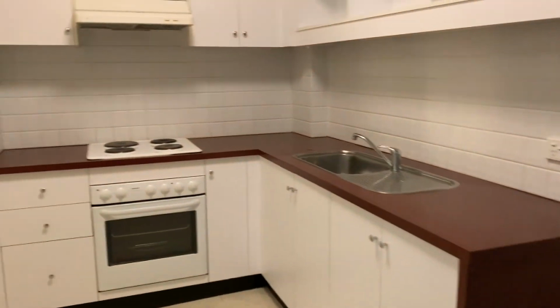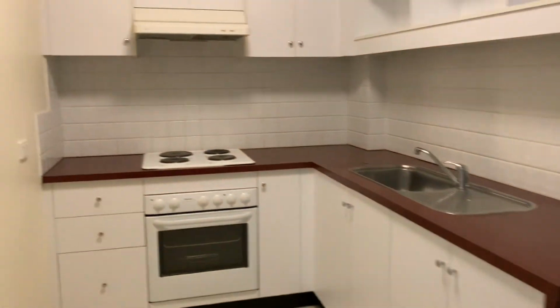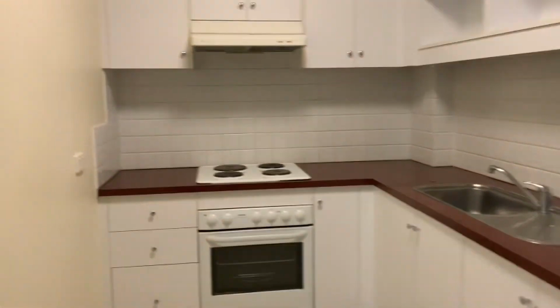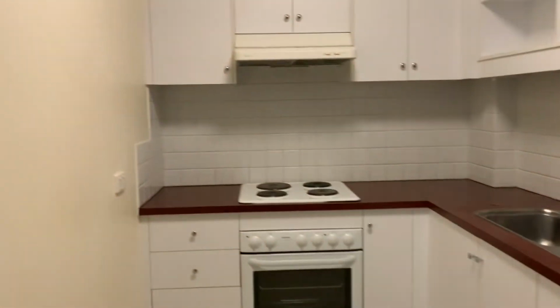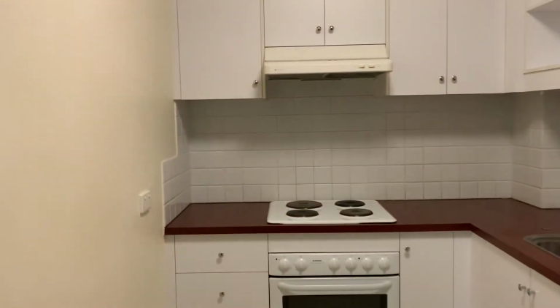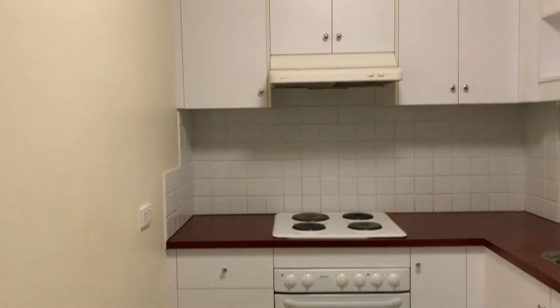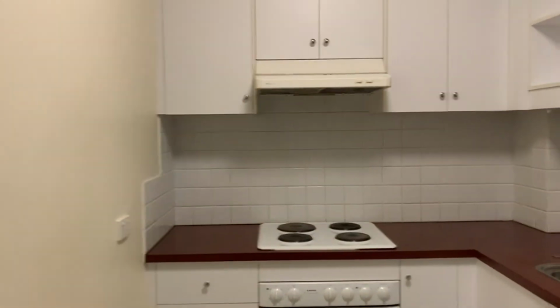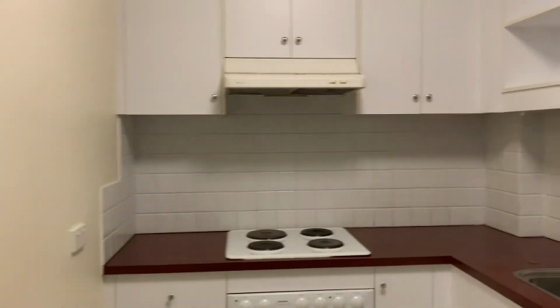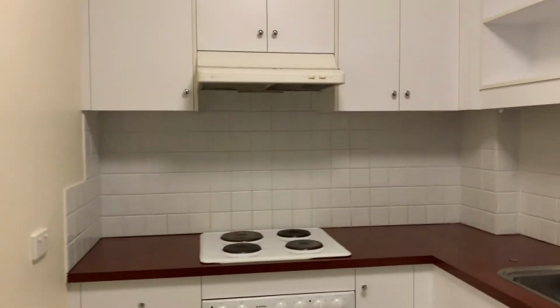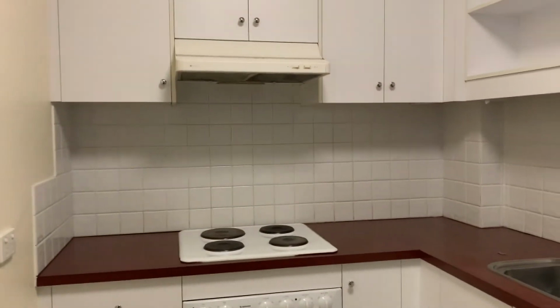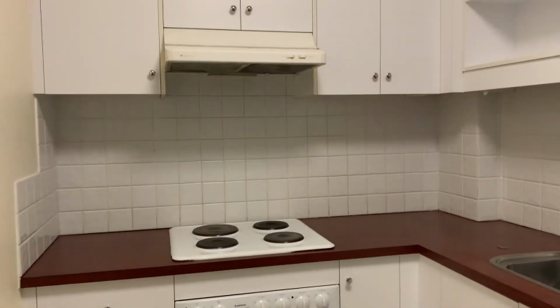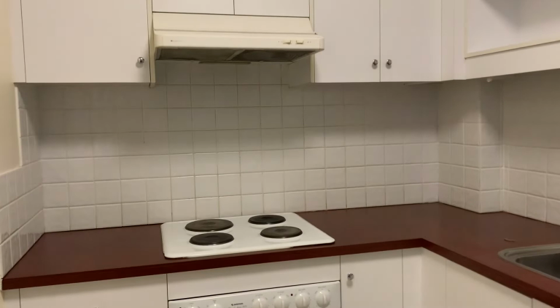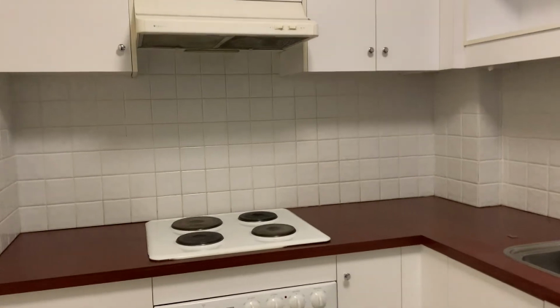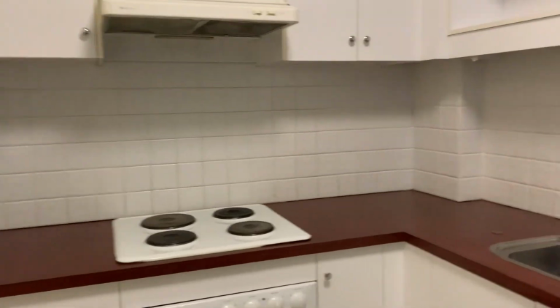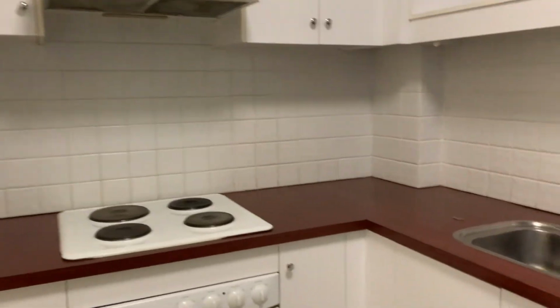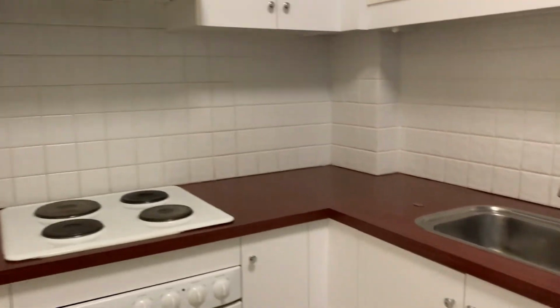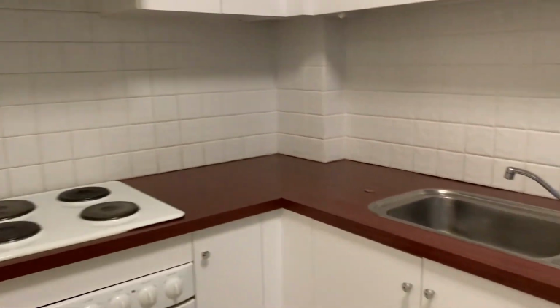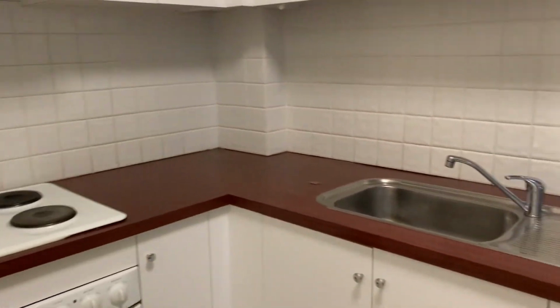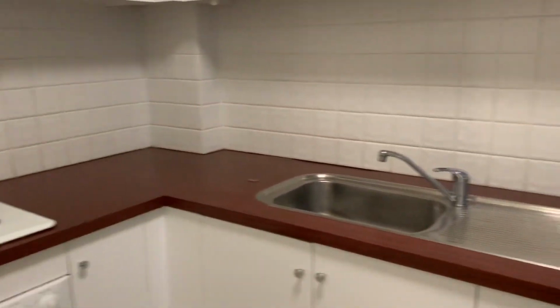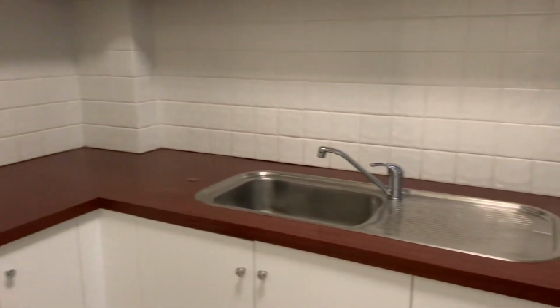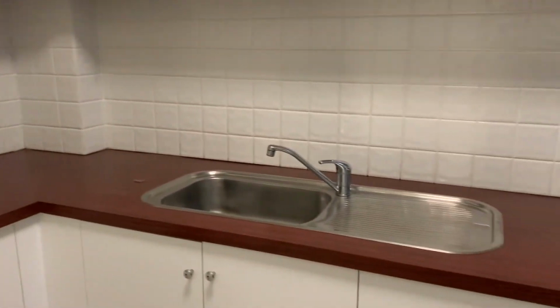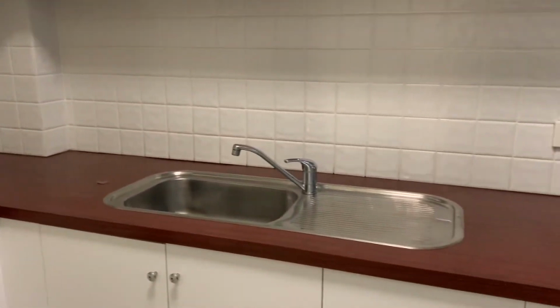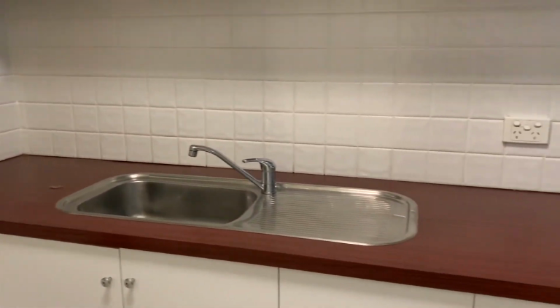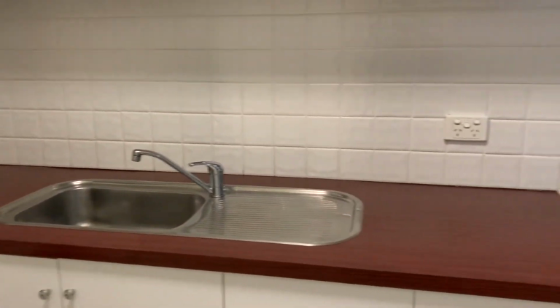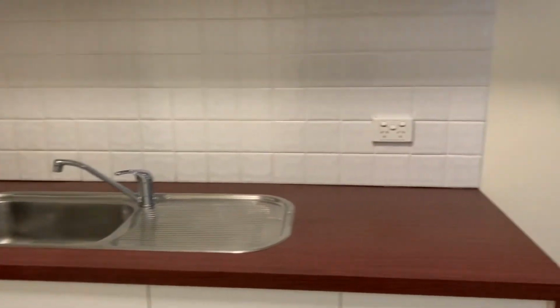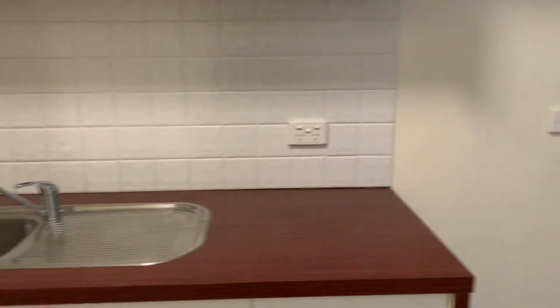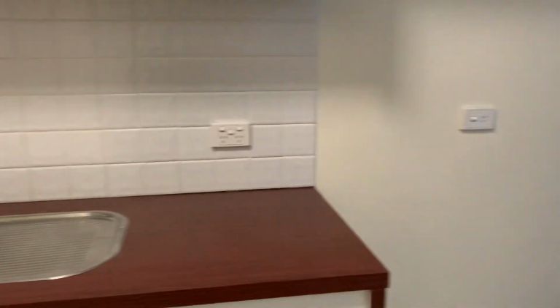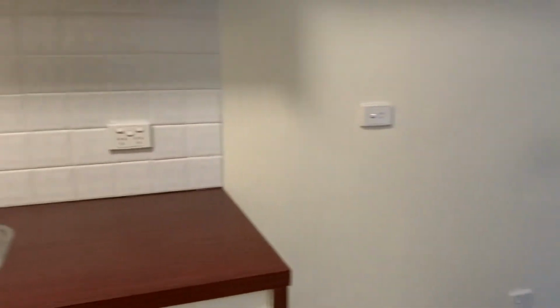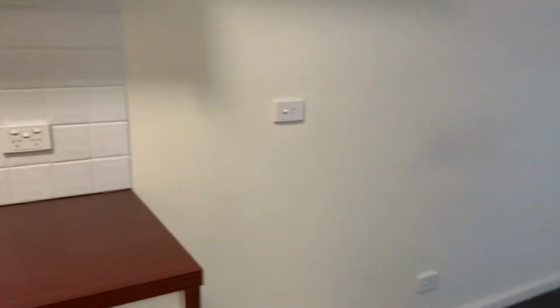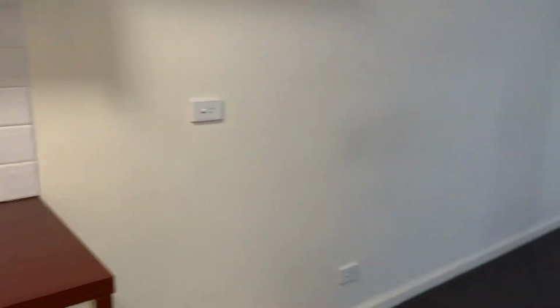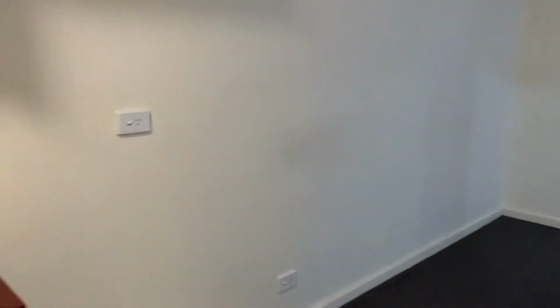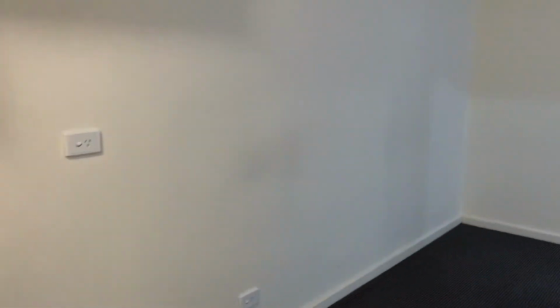Into the kitchen with electric cooktop, electric oven and plenty of bench space.